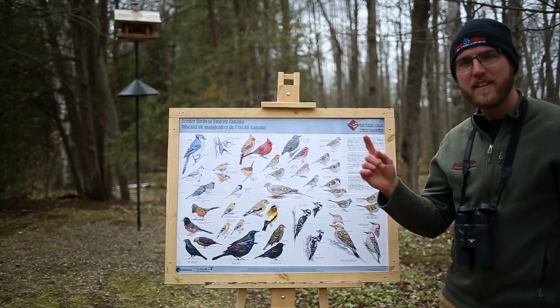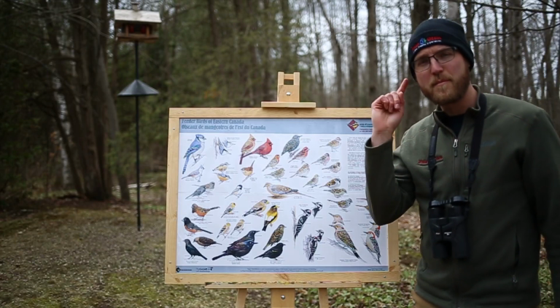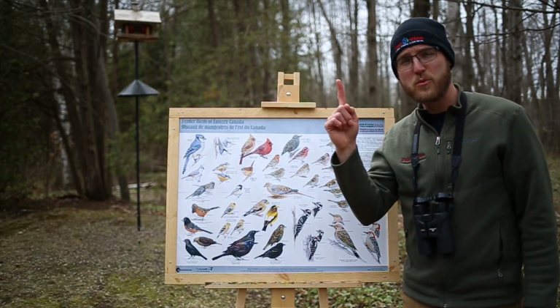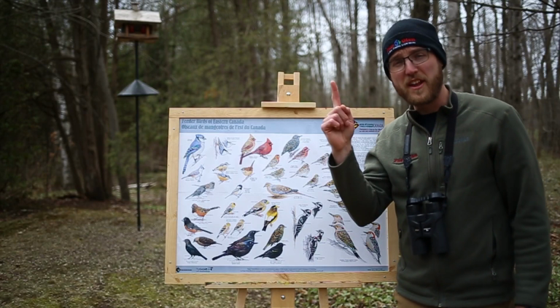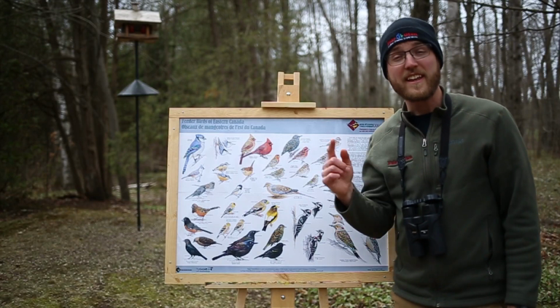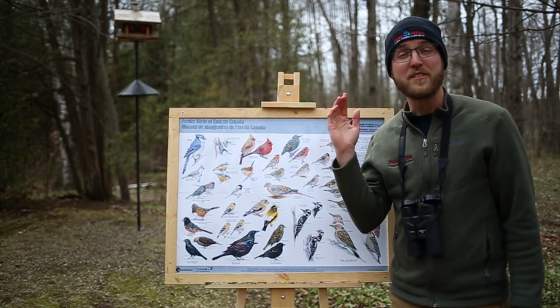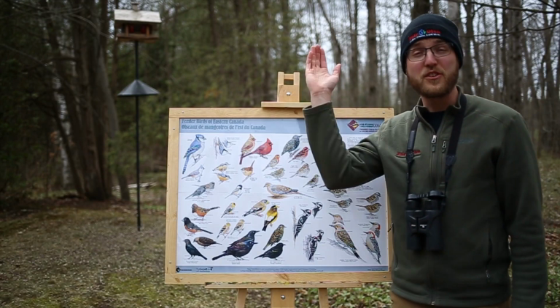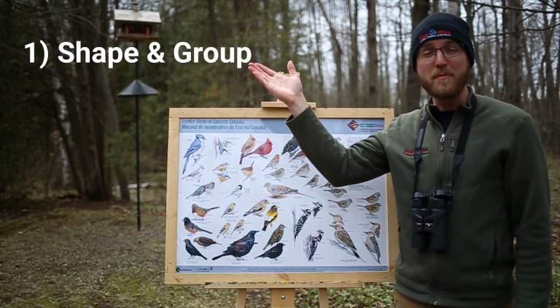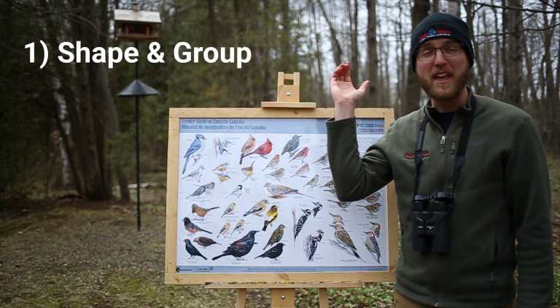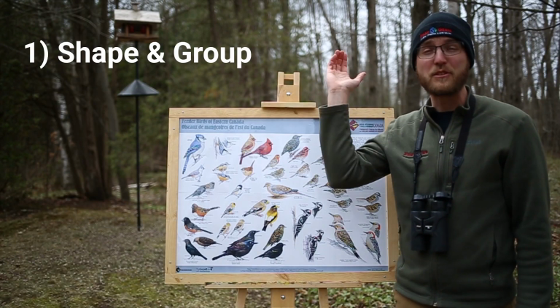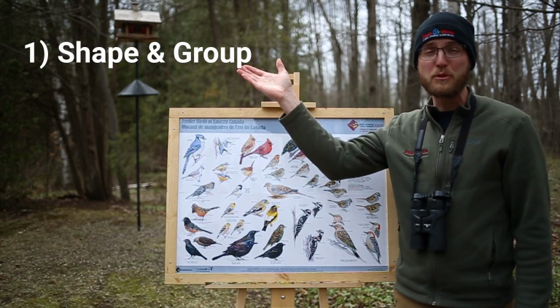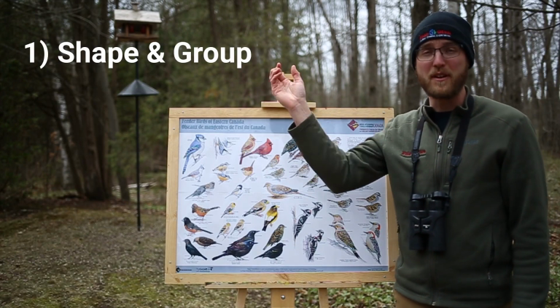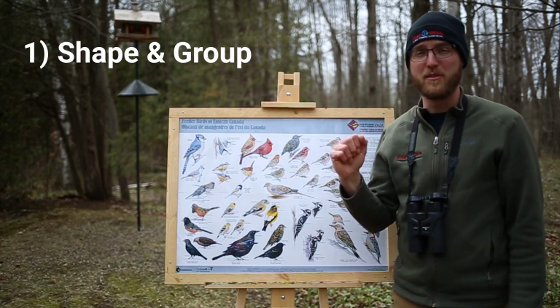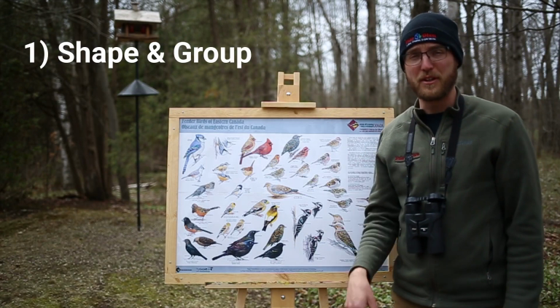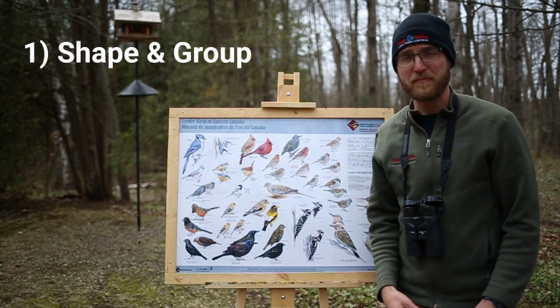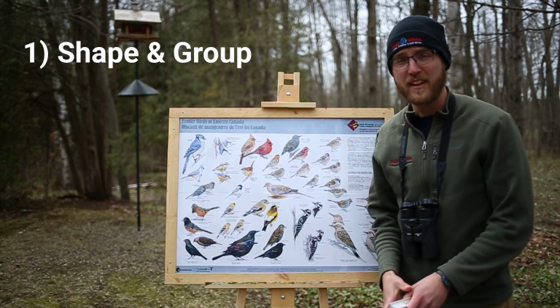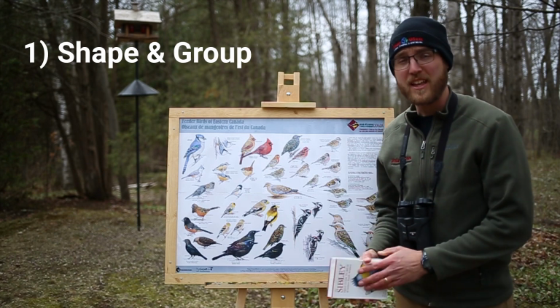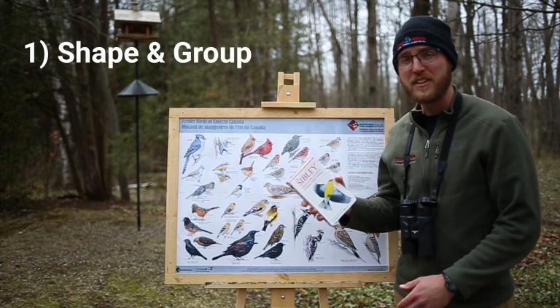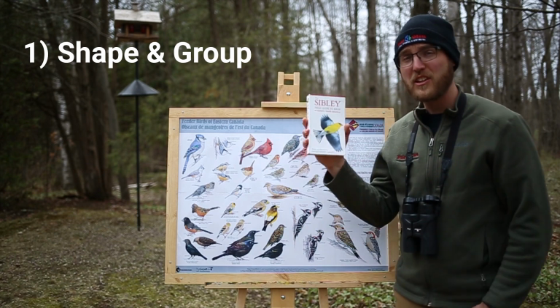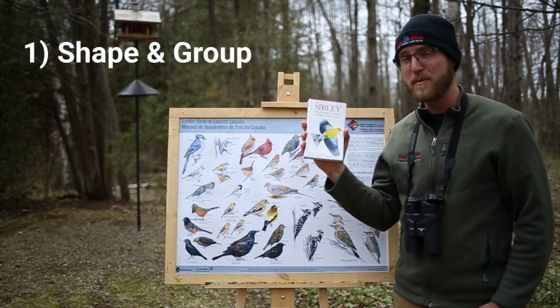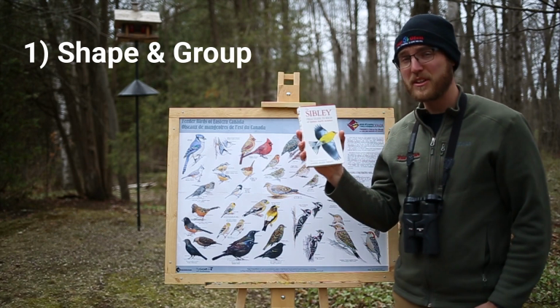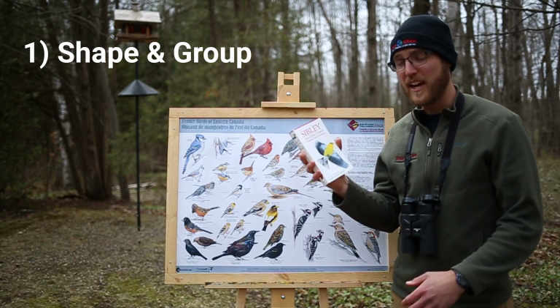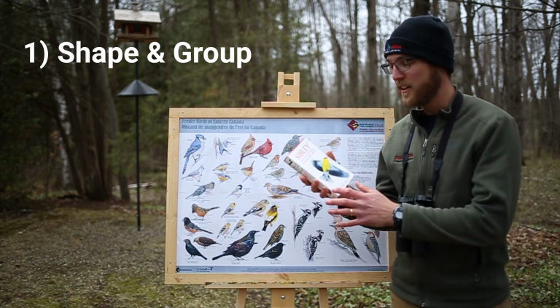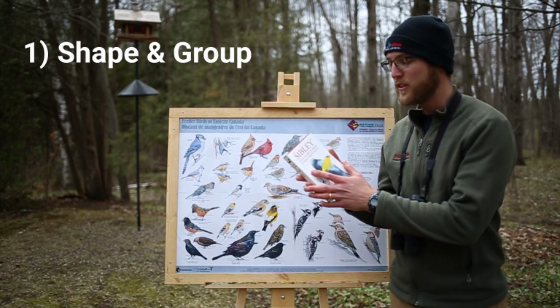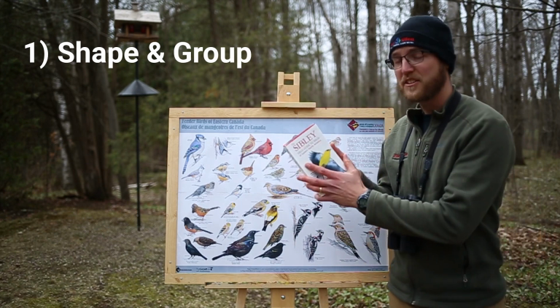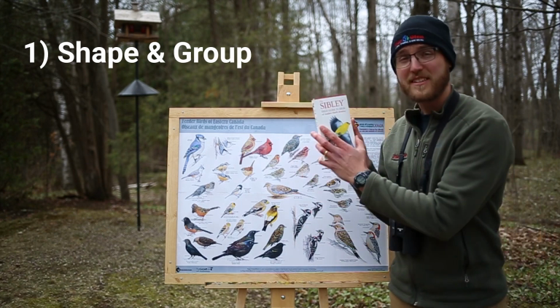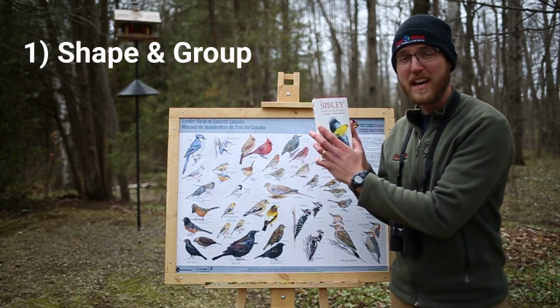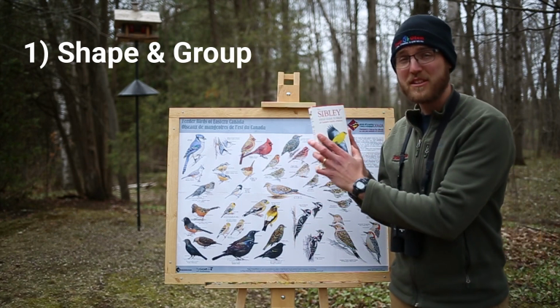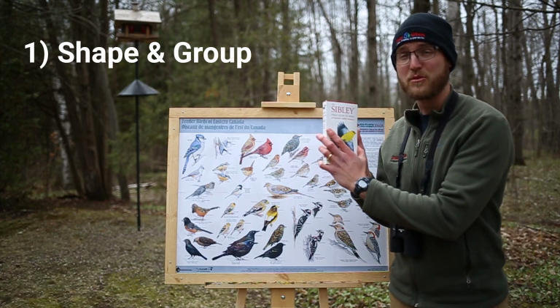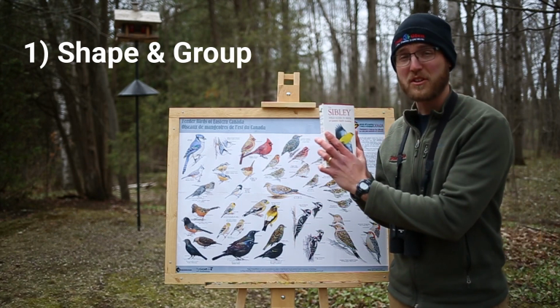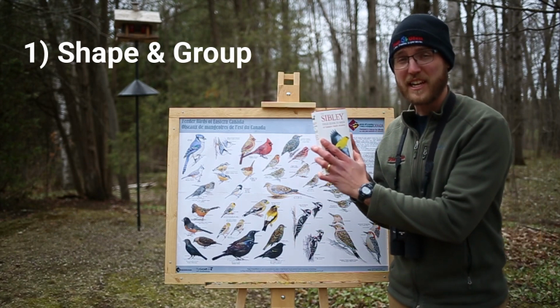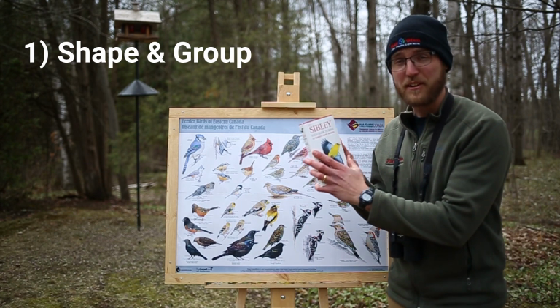Number one is the shape and group of the bird. If you take a look at a bird guide you can actually see how these groups are laid out.